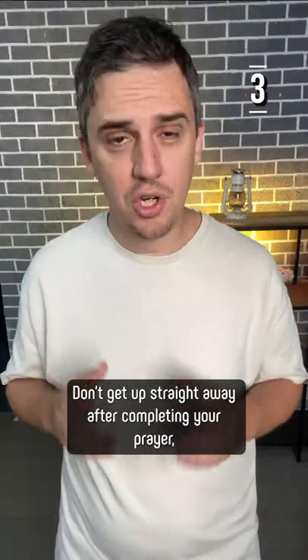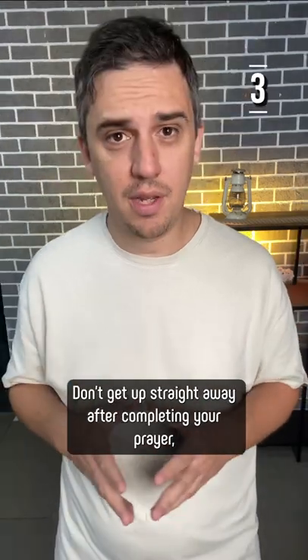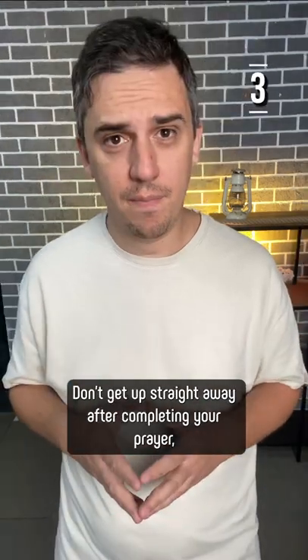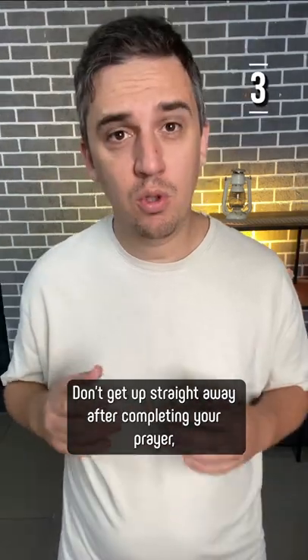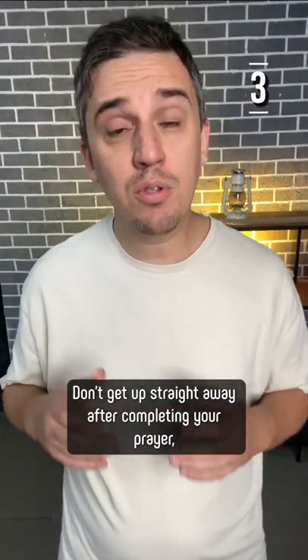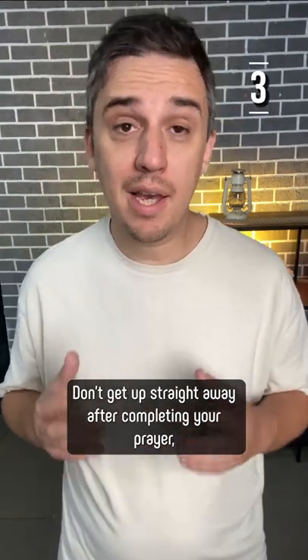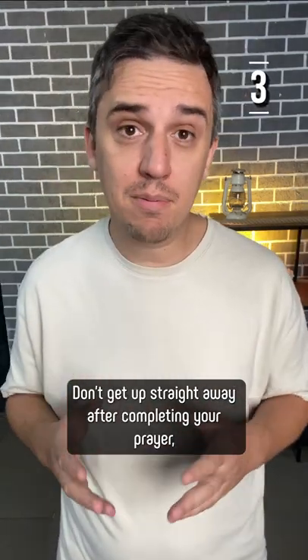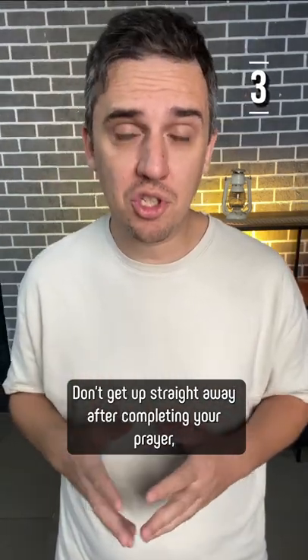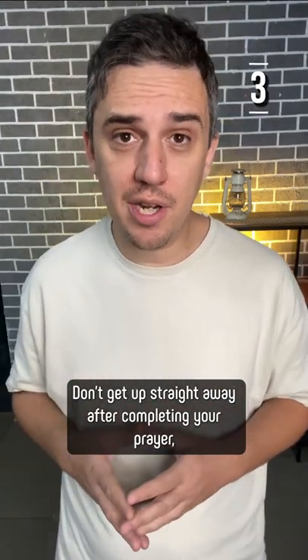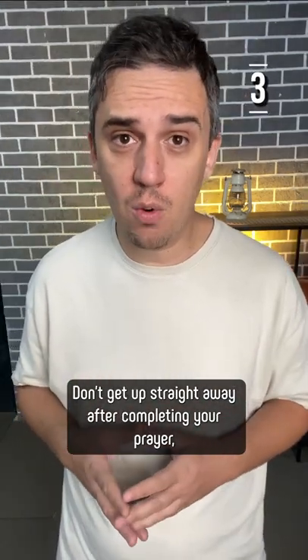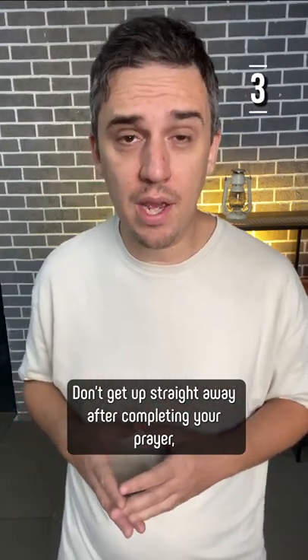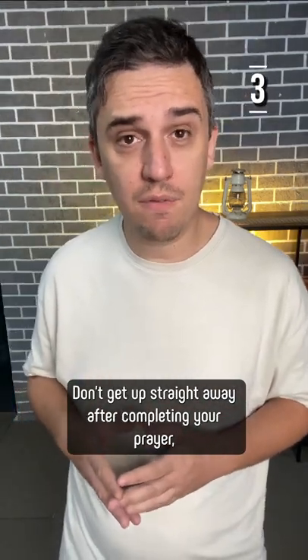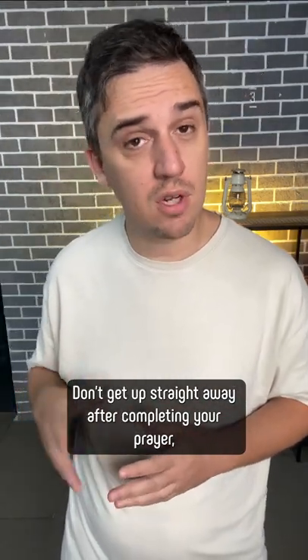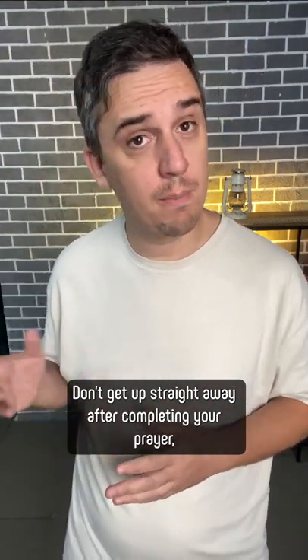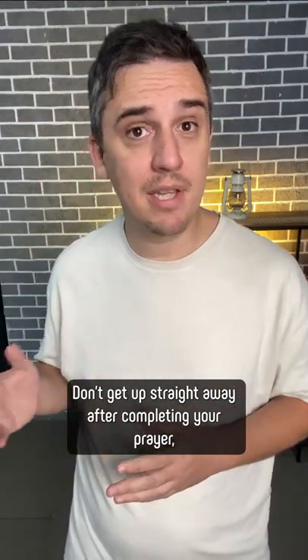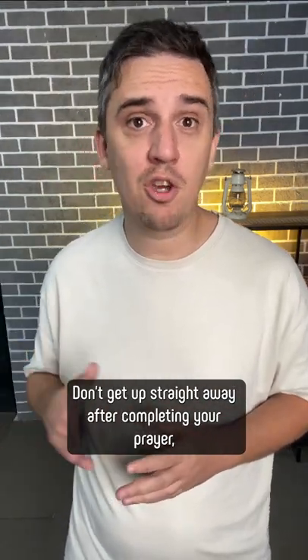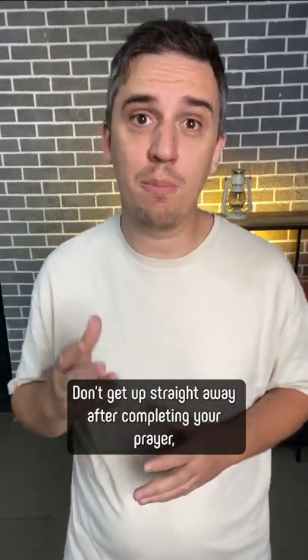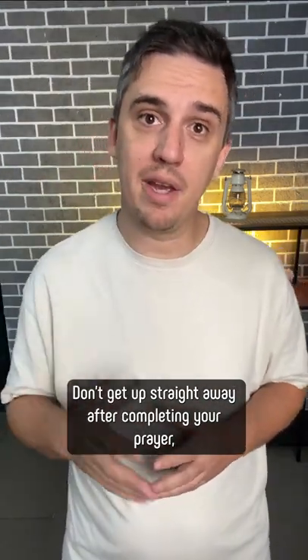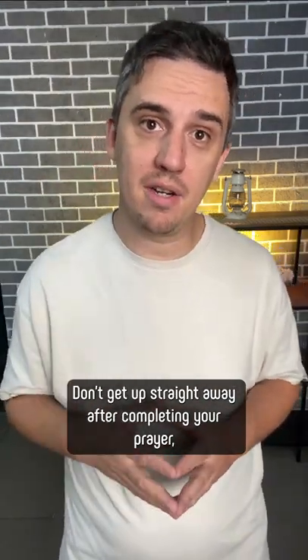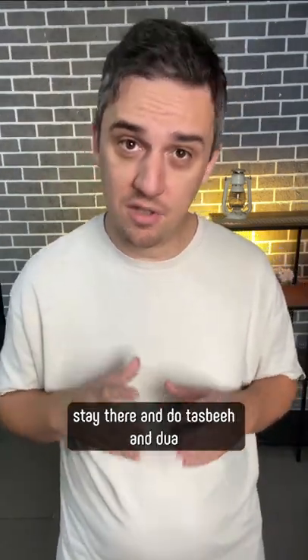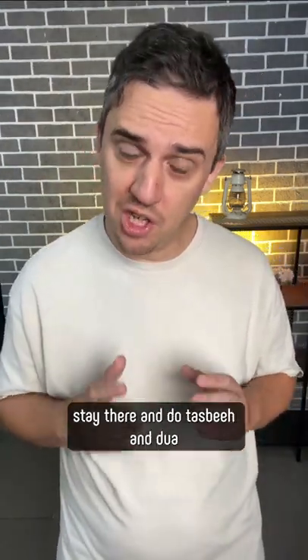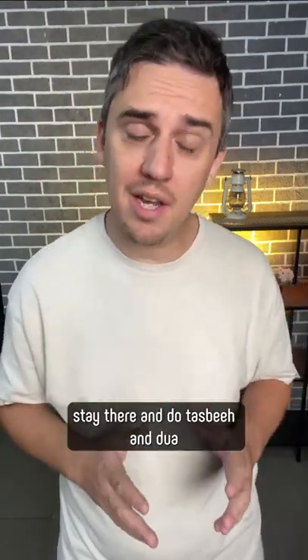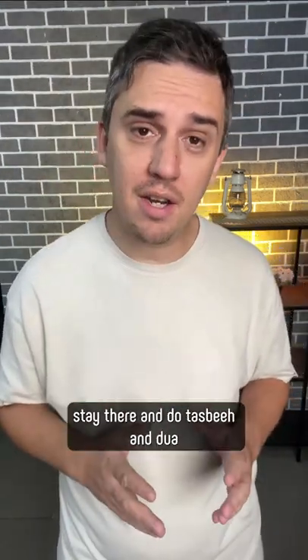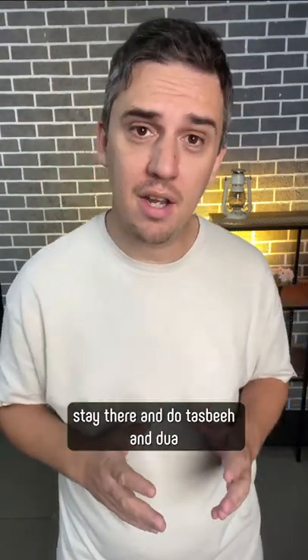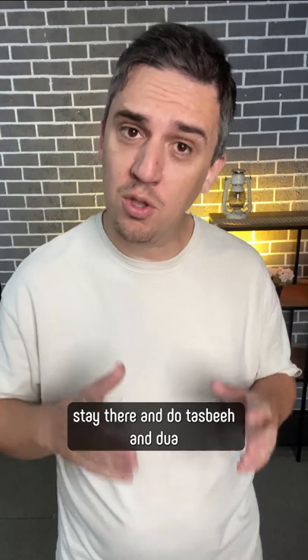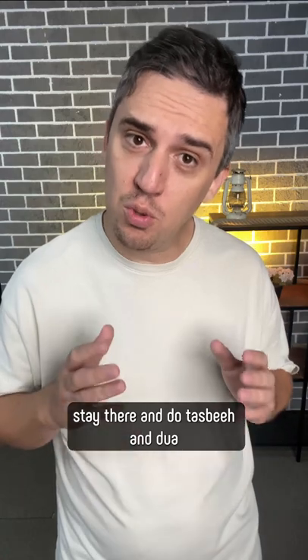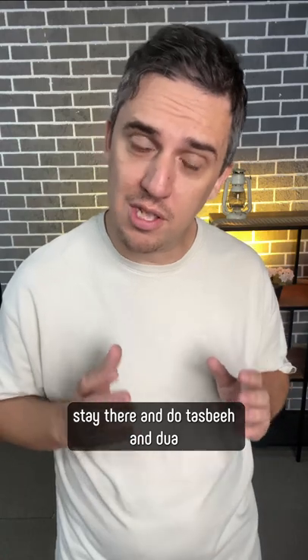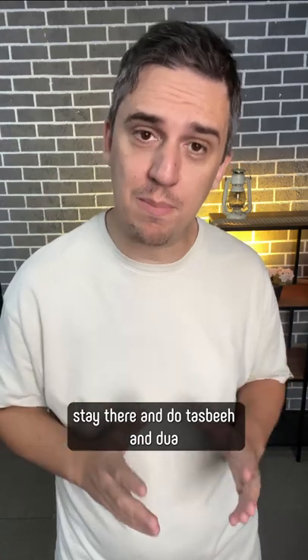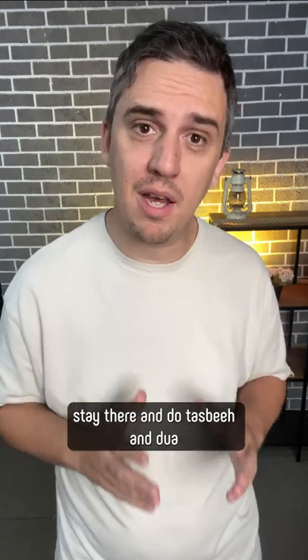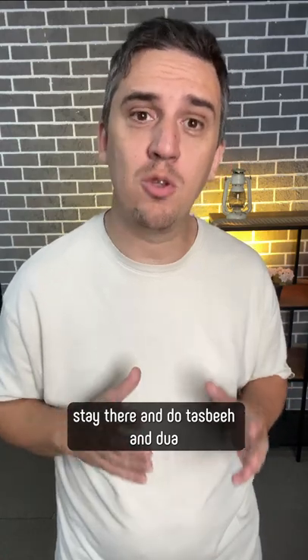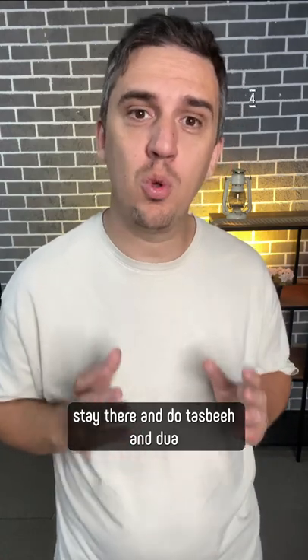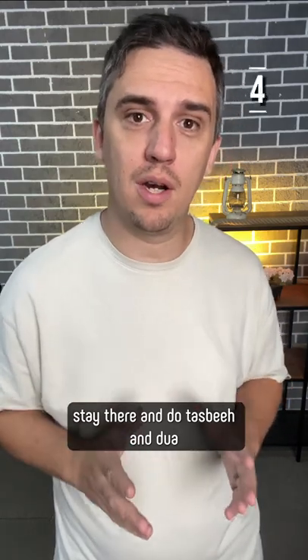Tip 3: Don't get up straight away after completing your prayer. Stay there and do Tesbih and Dua.